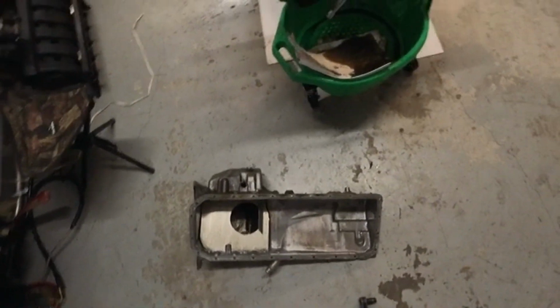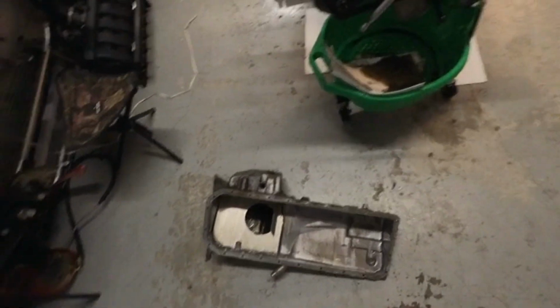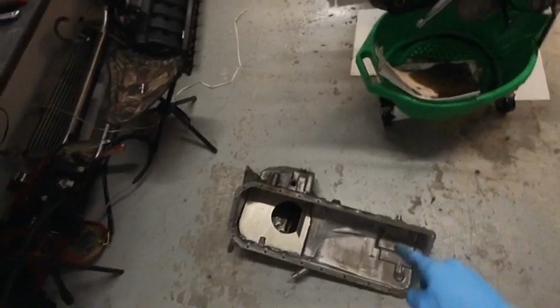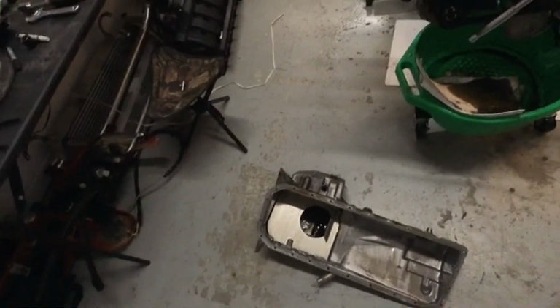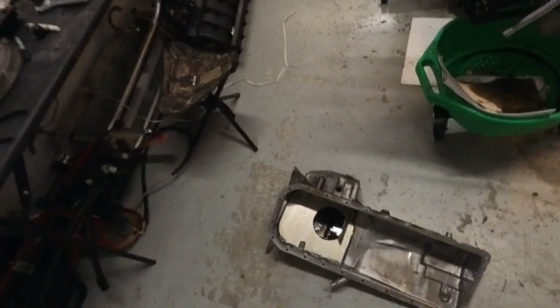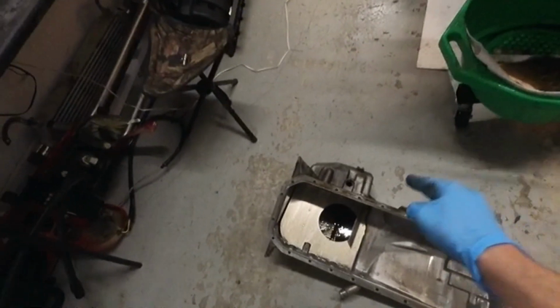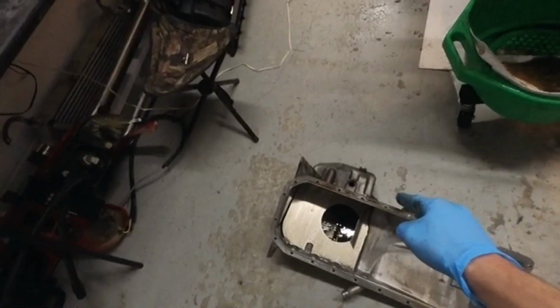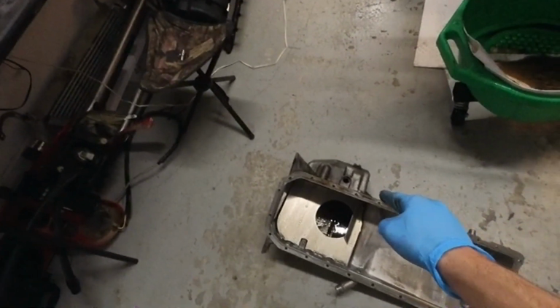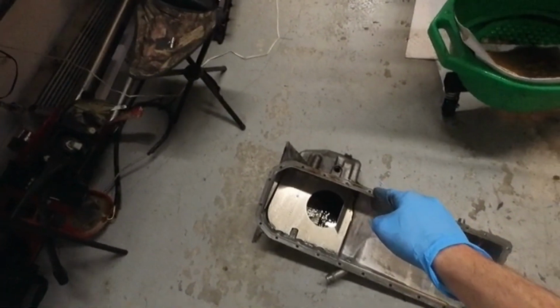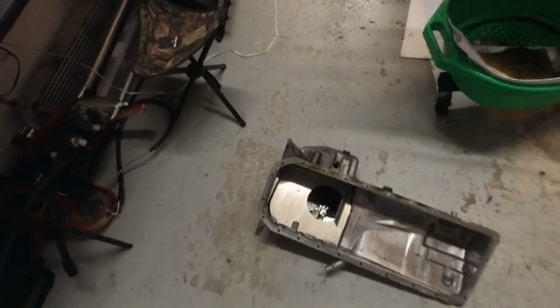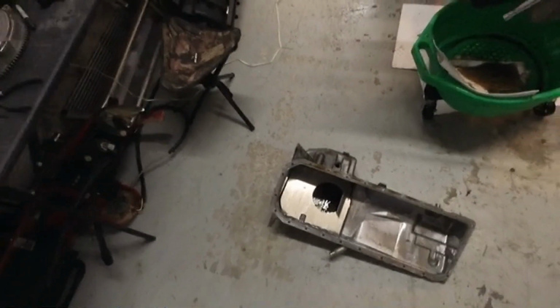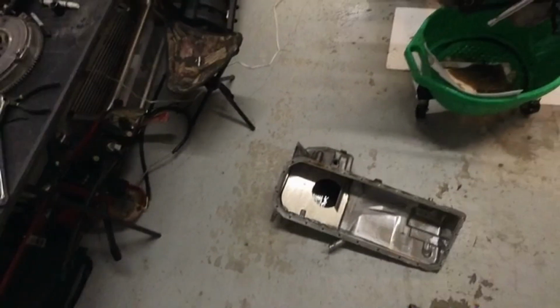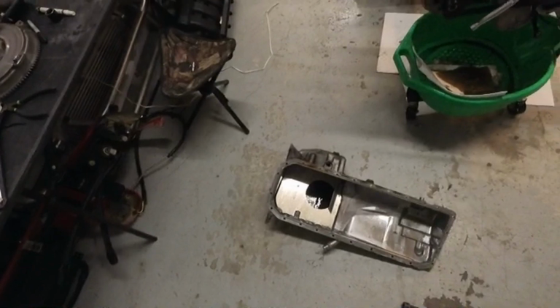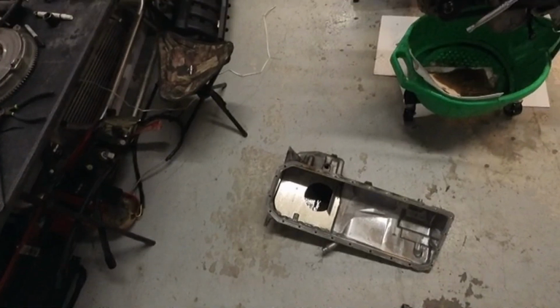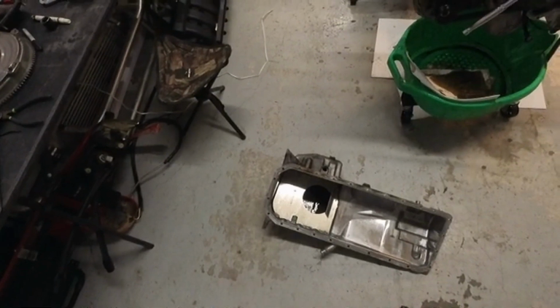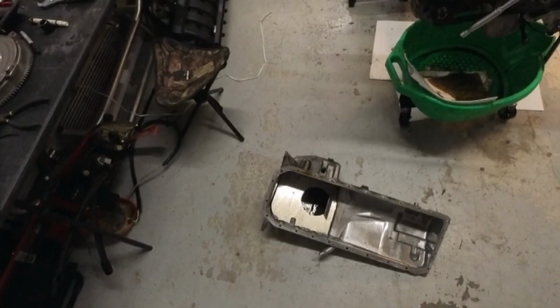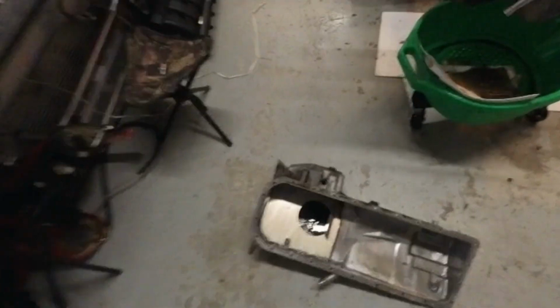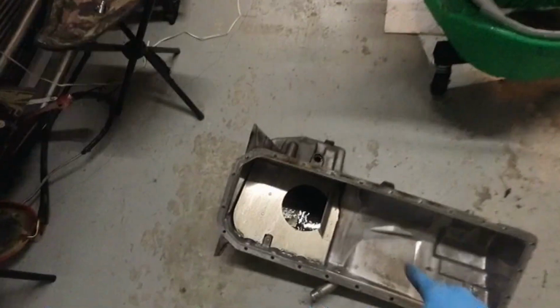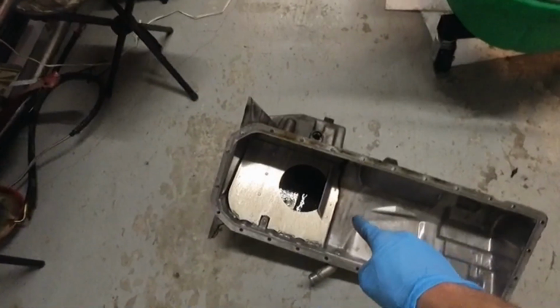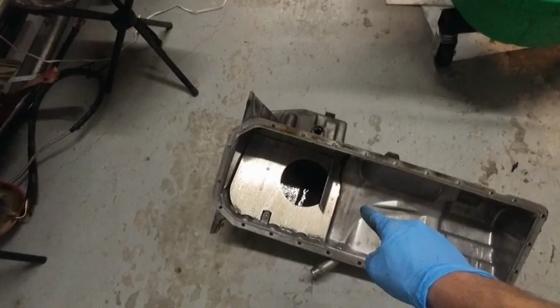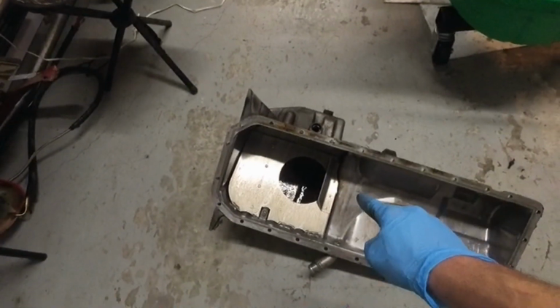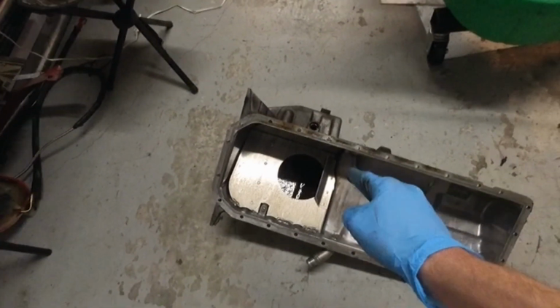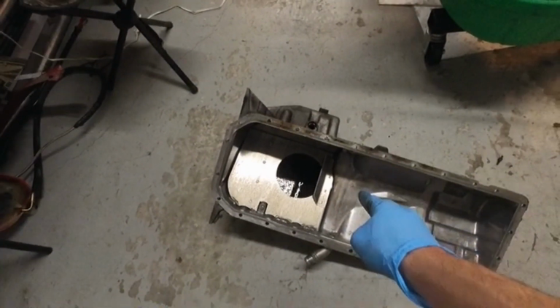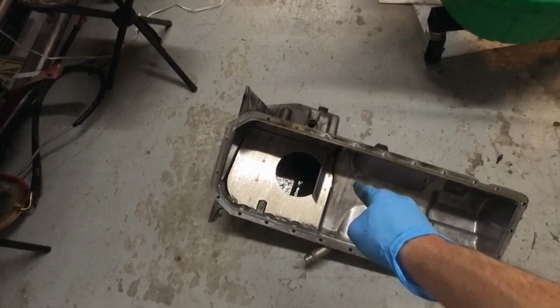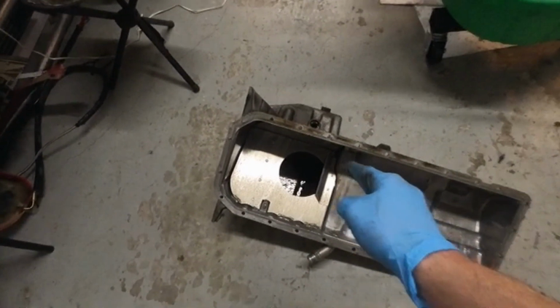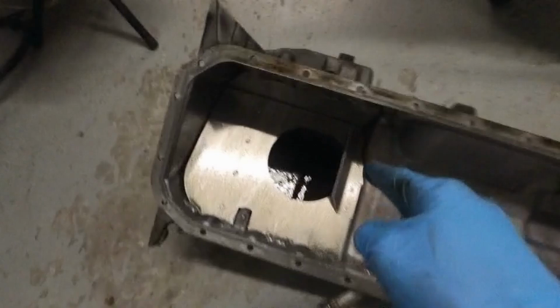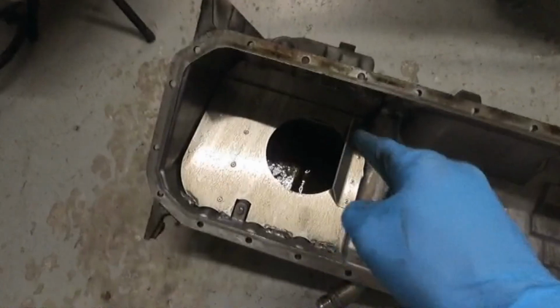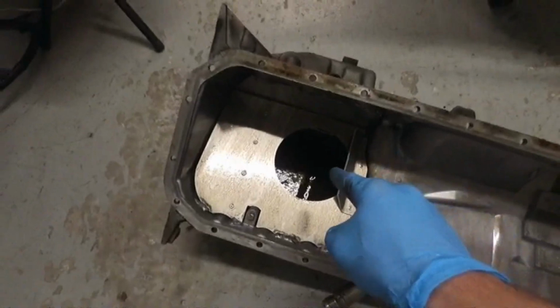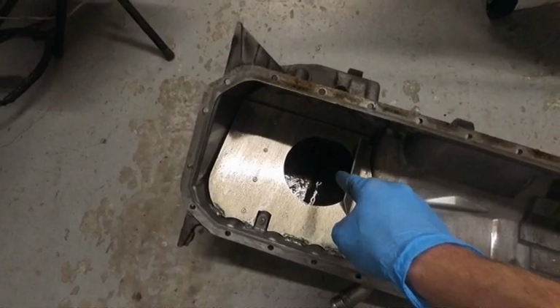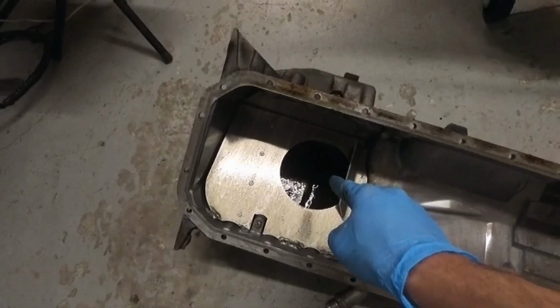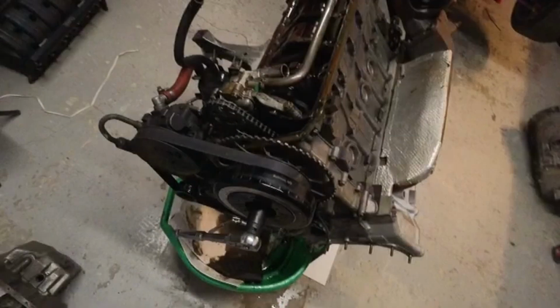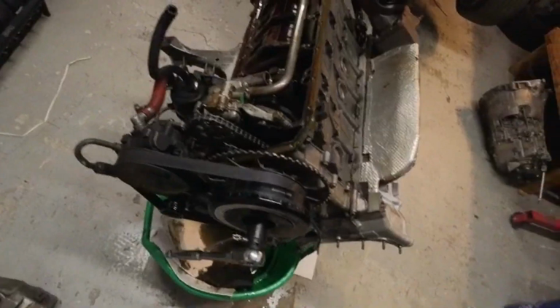BMW cast aluminum — it's such a pain. I hate you.